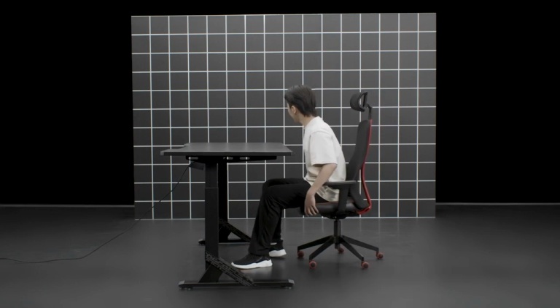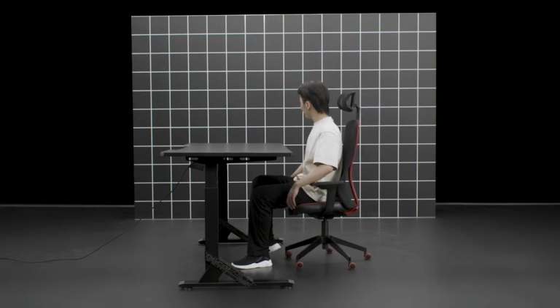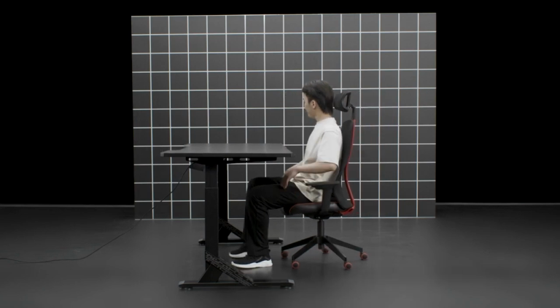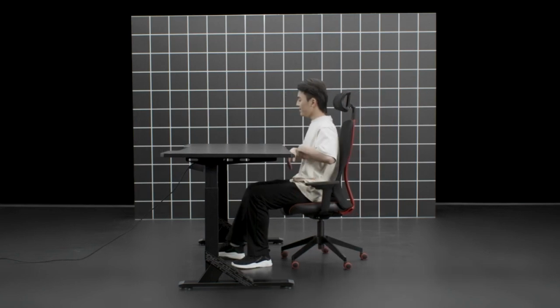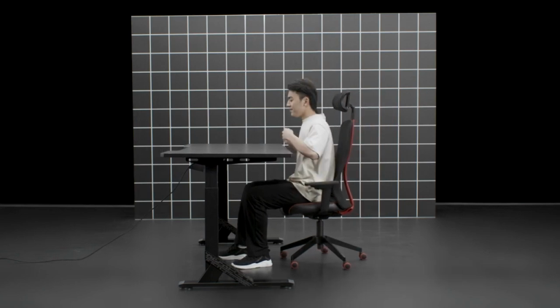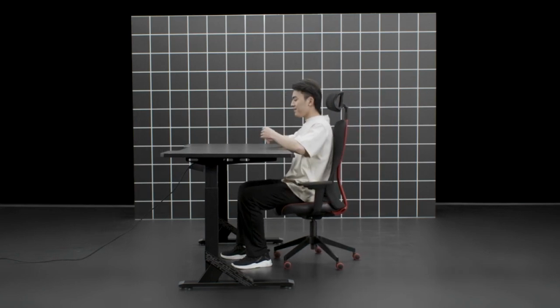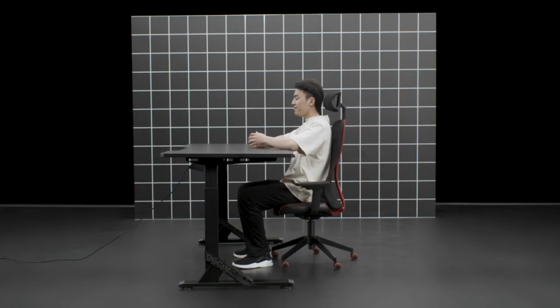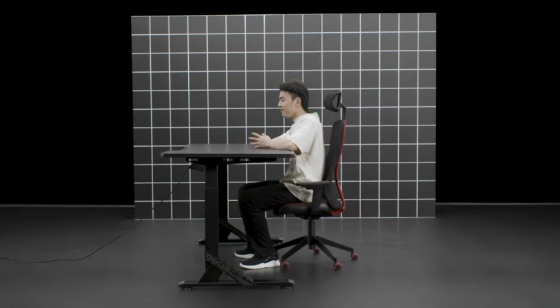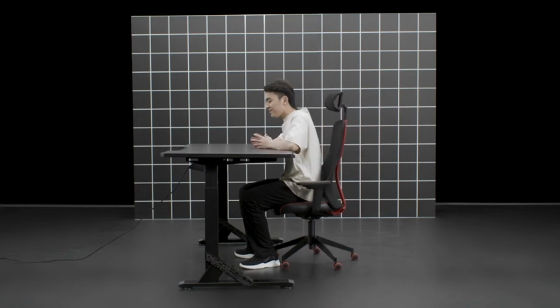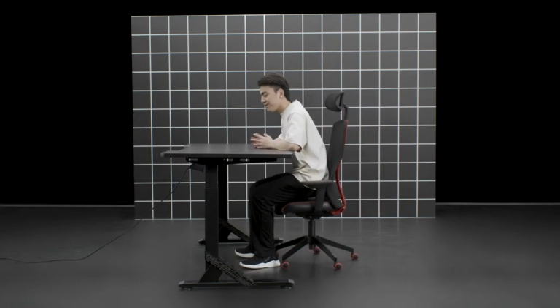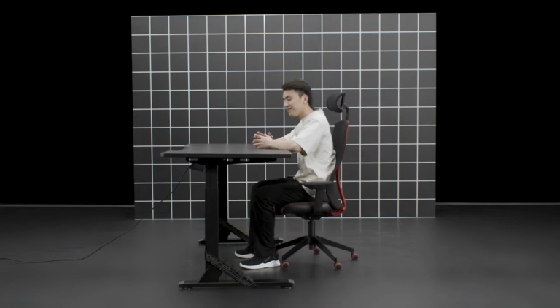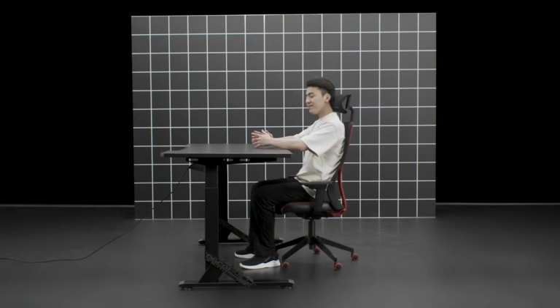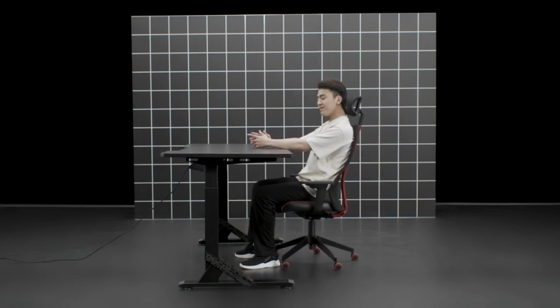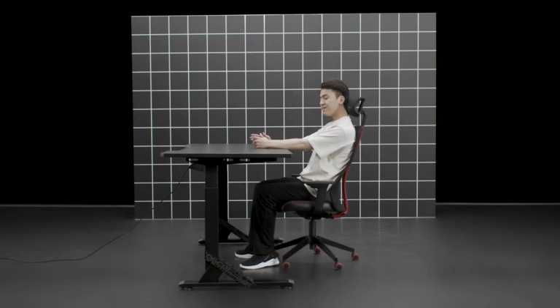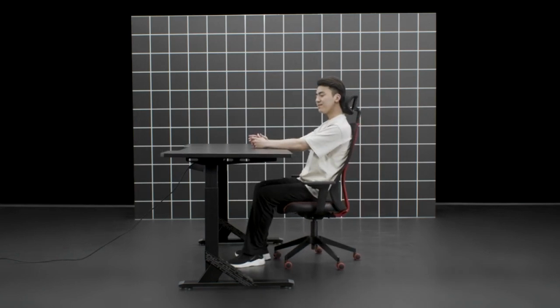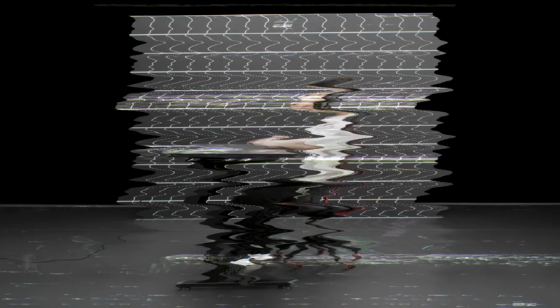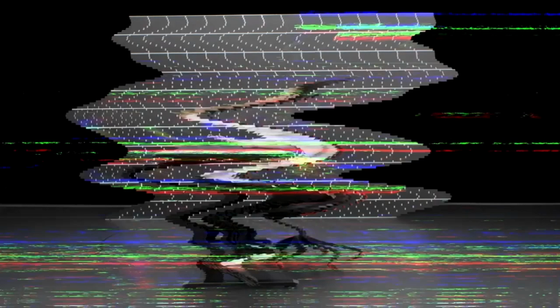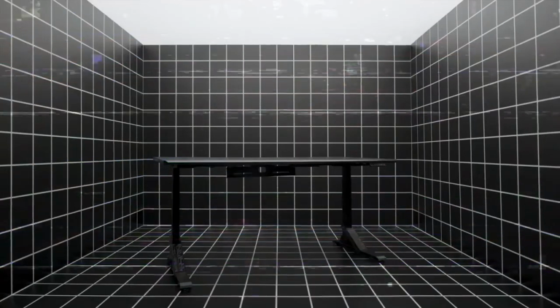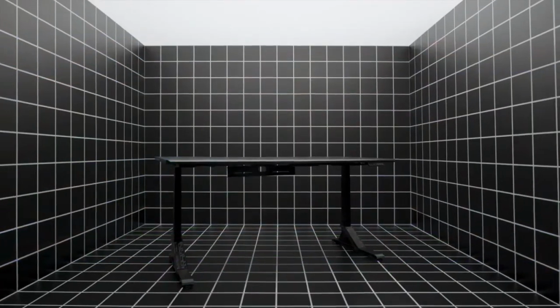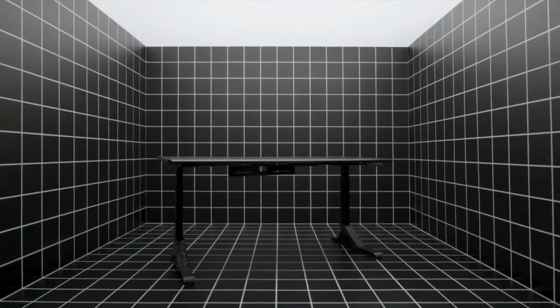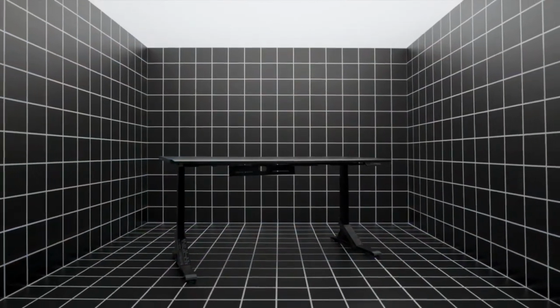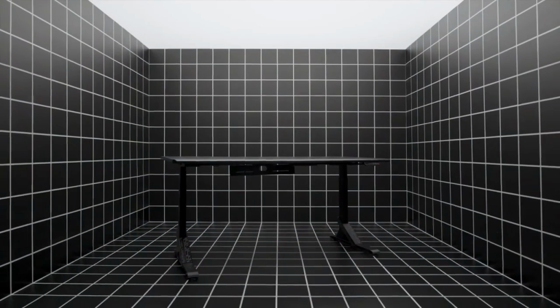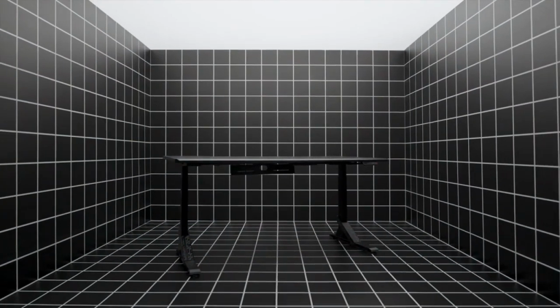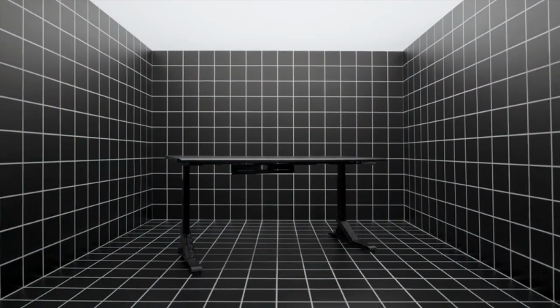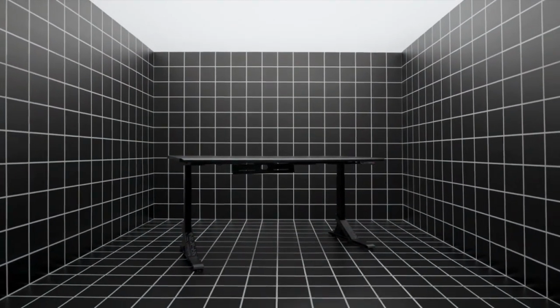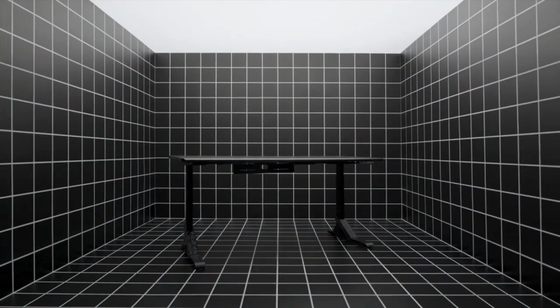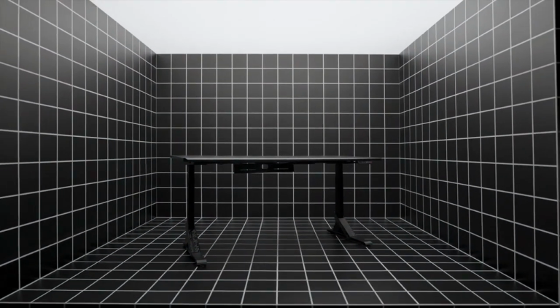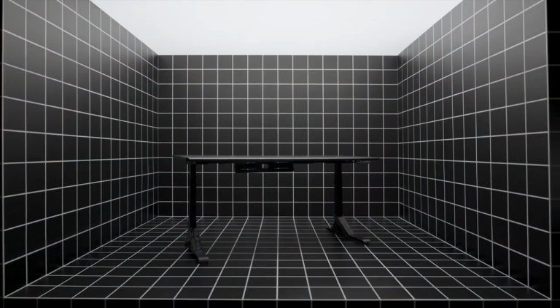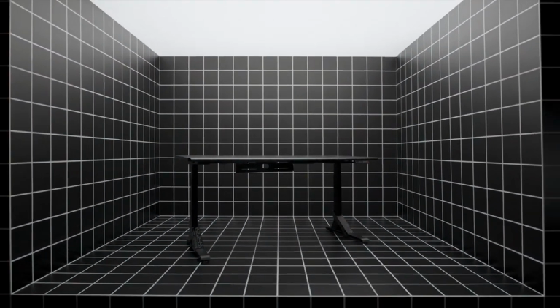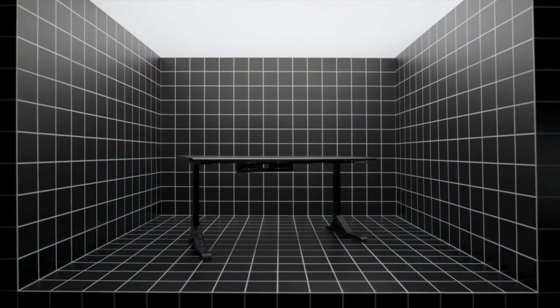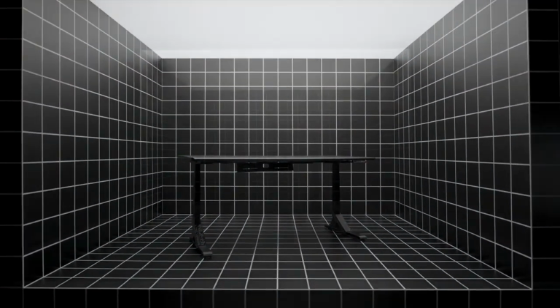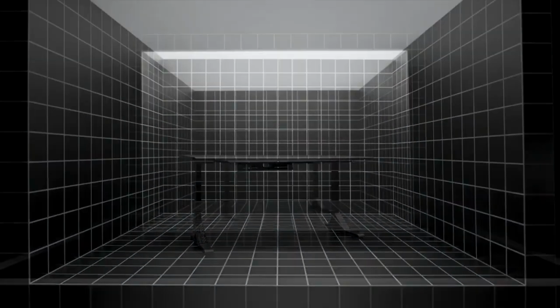Use the controller's built-in USB port to charge an essential gadget. You'll also love the durable matte surface that reduces reflections.